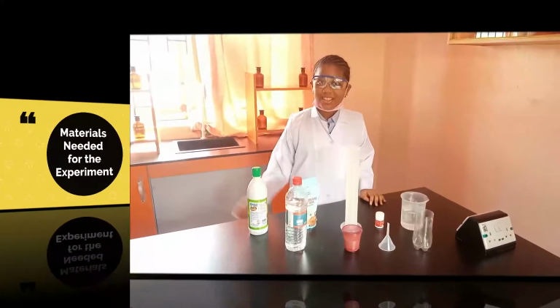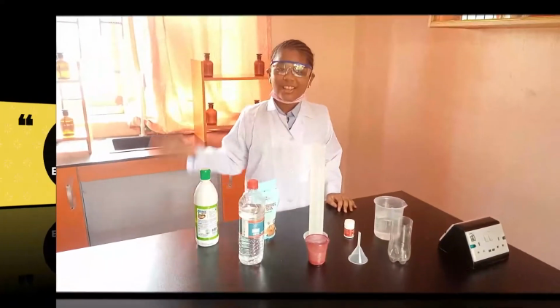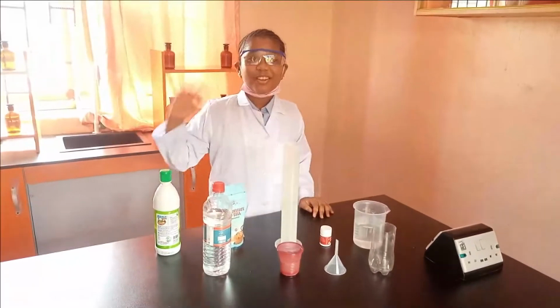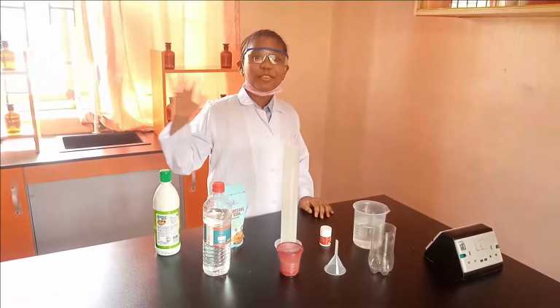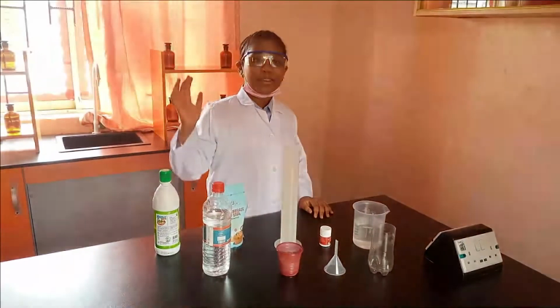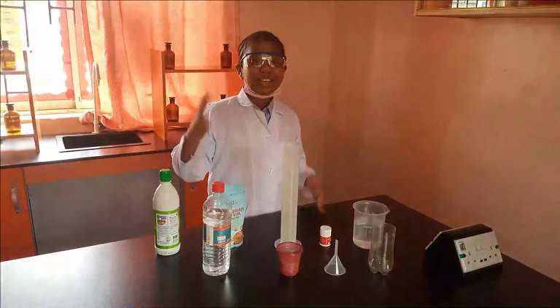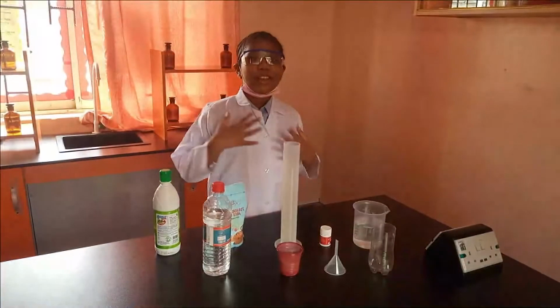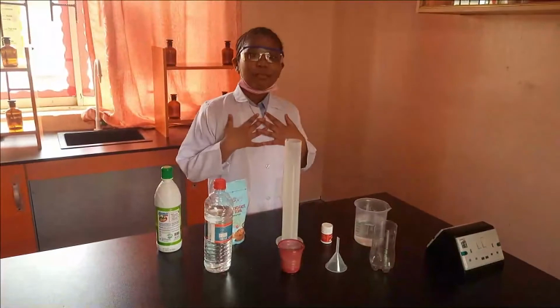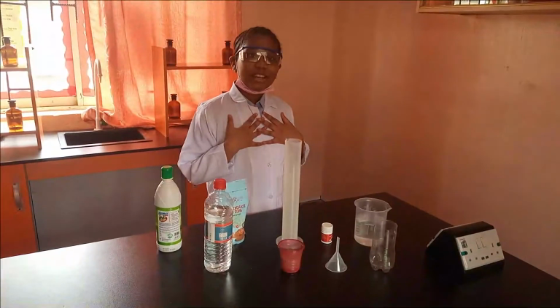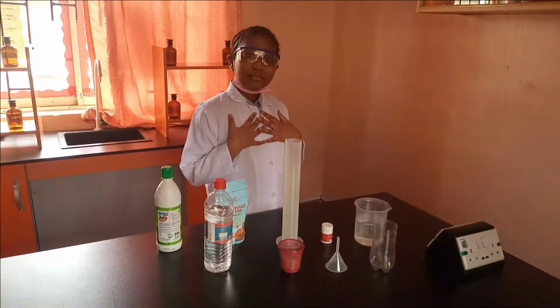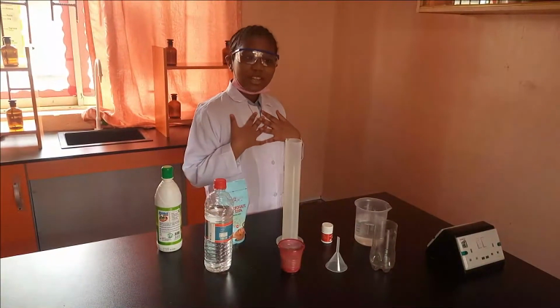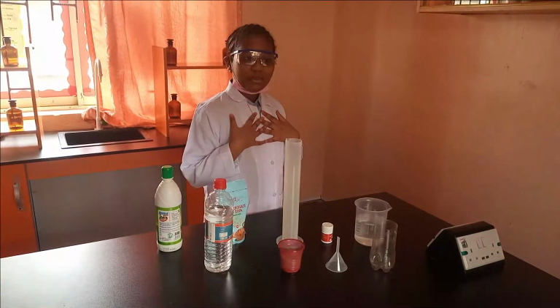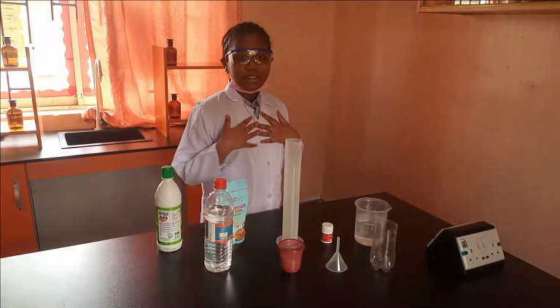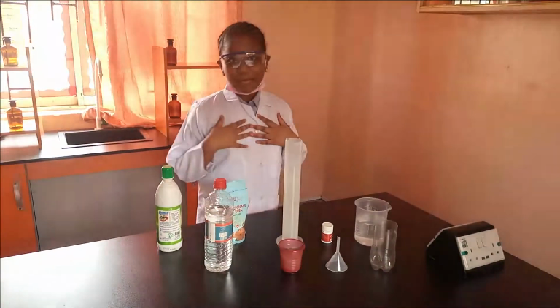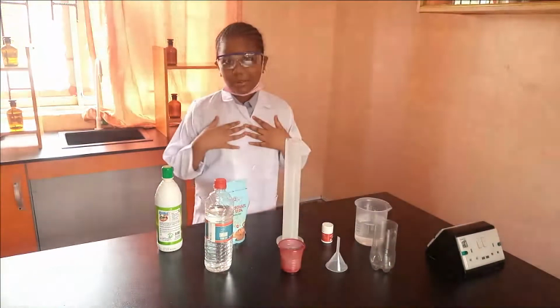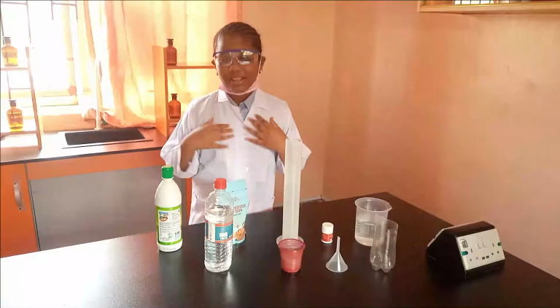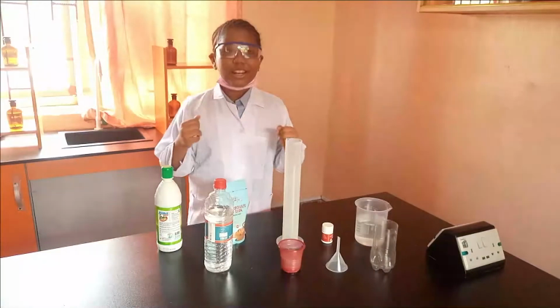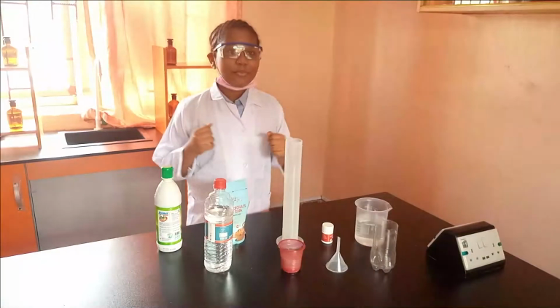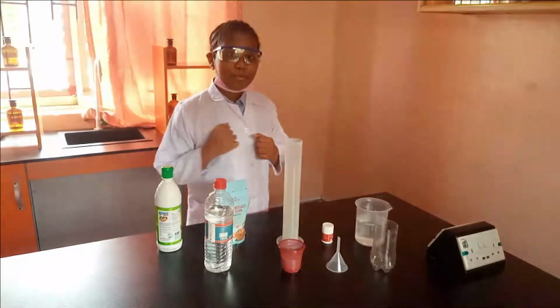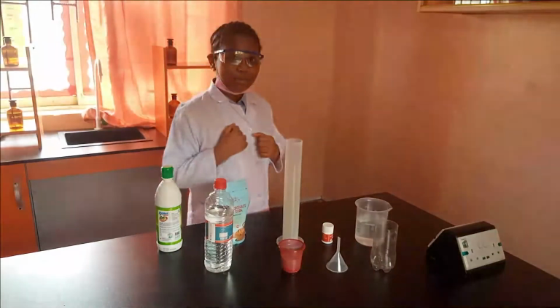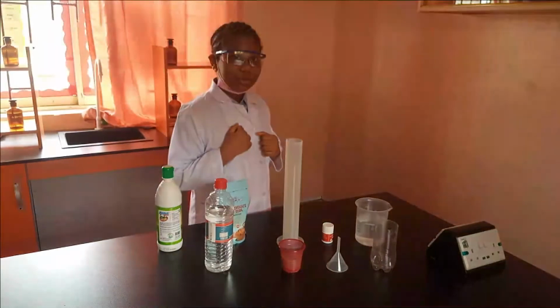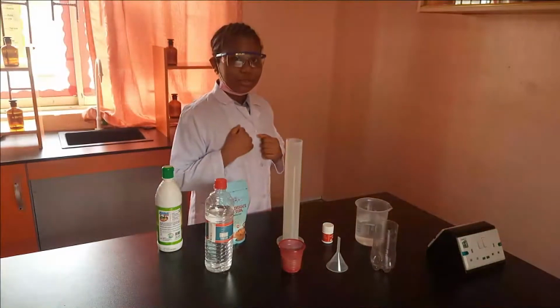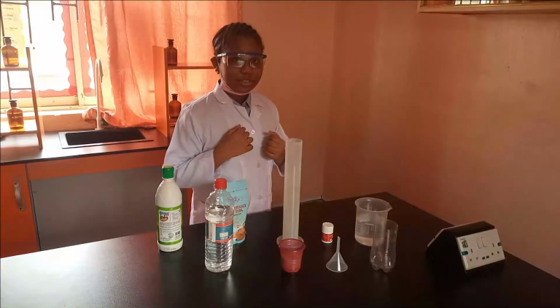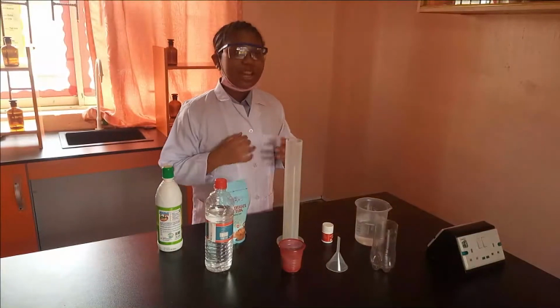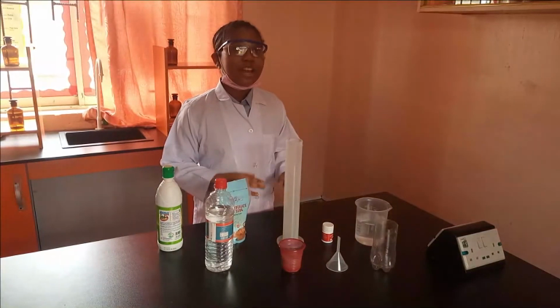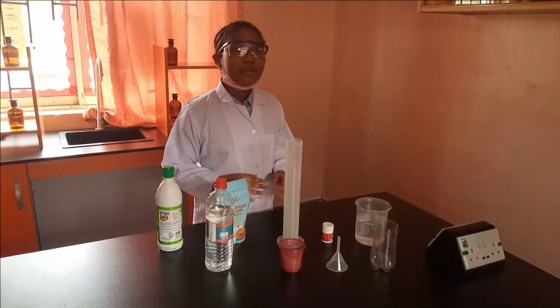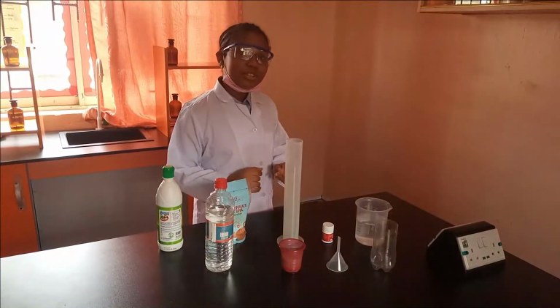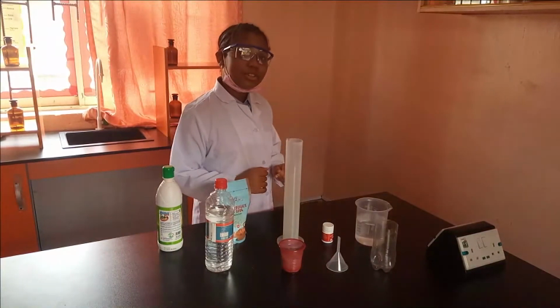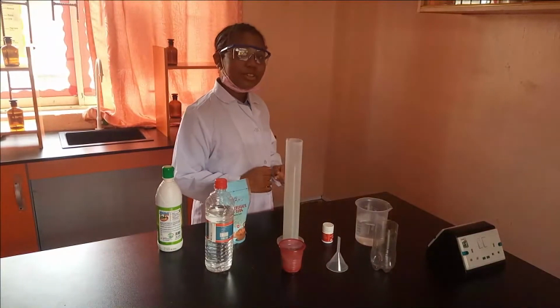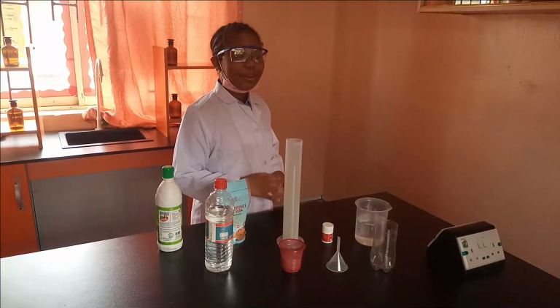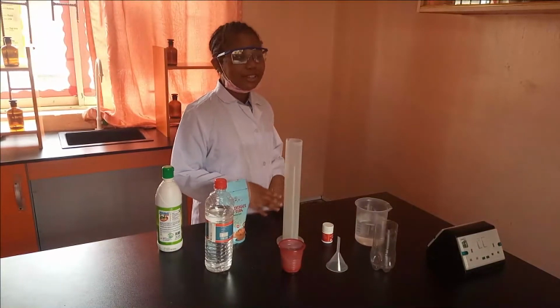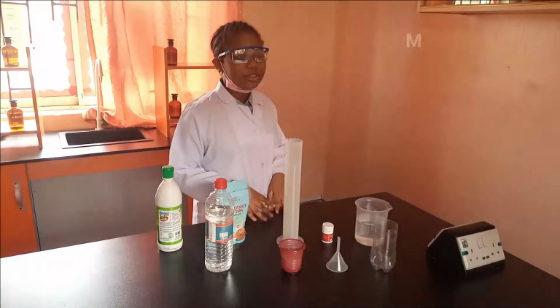Hello everybody, my name is Abu Dengra and I am from Emelon Schools, and I am going to show you the materials you need for volcano eruption.